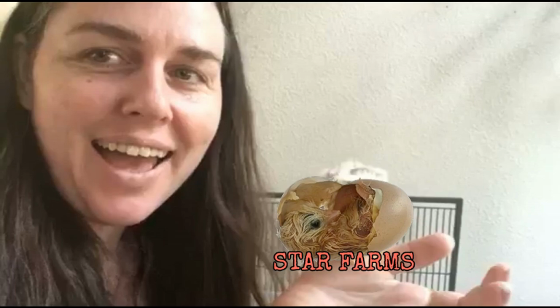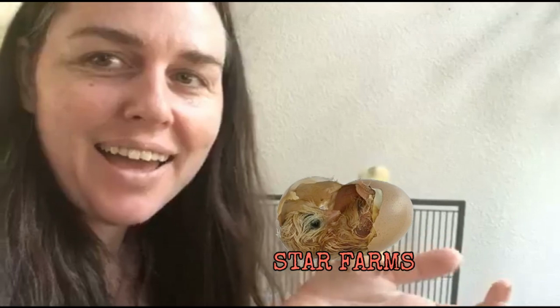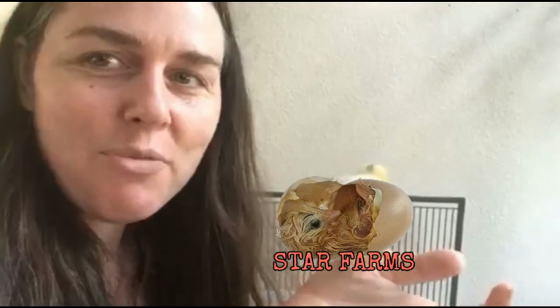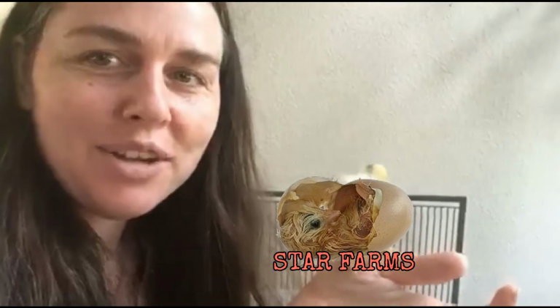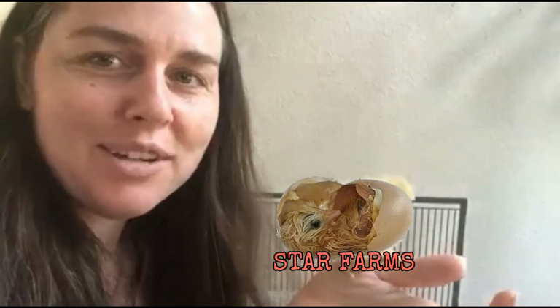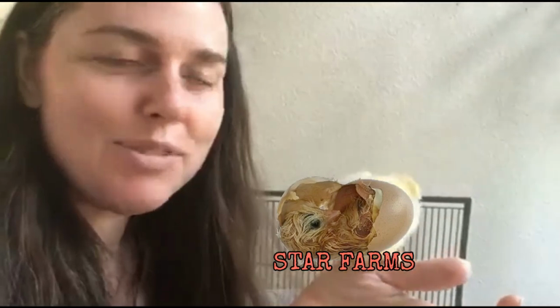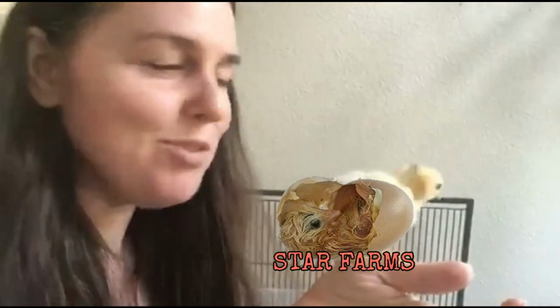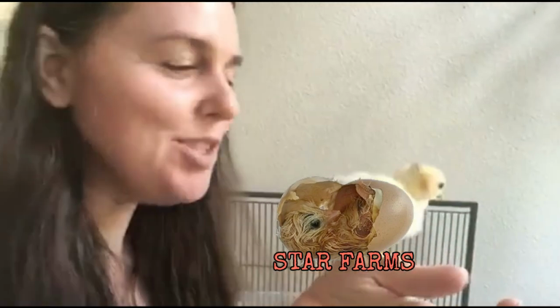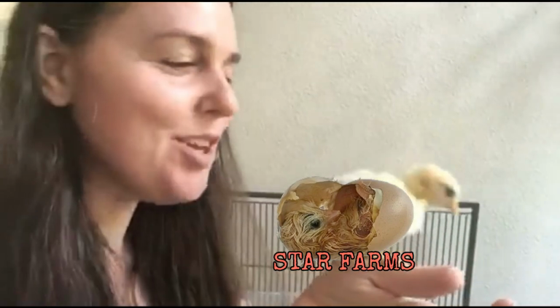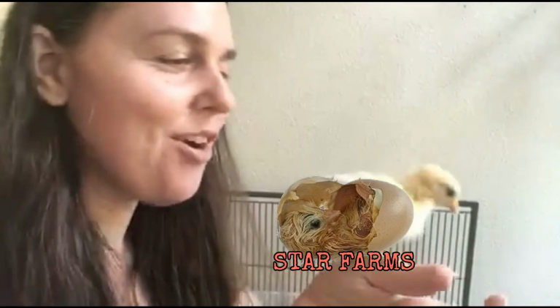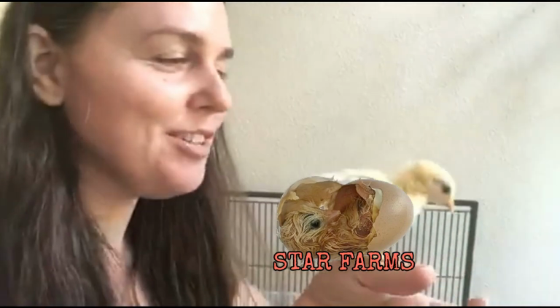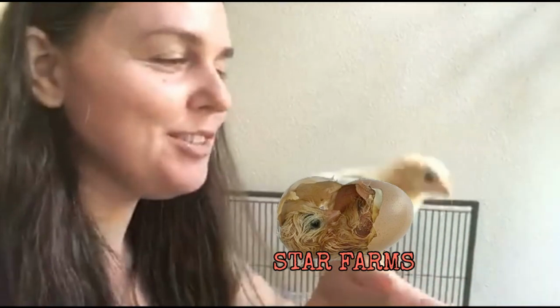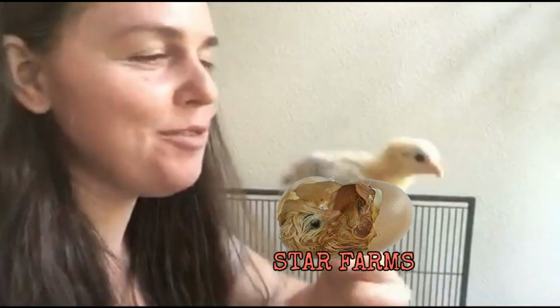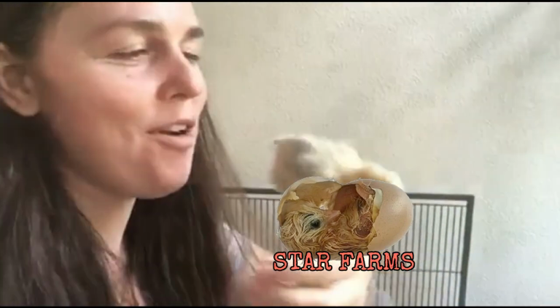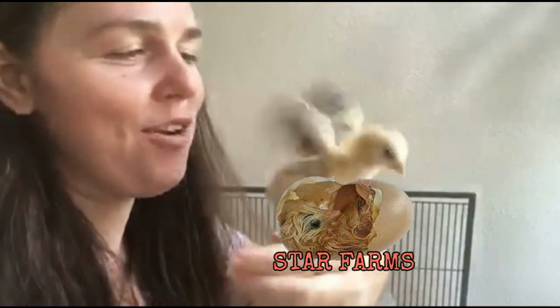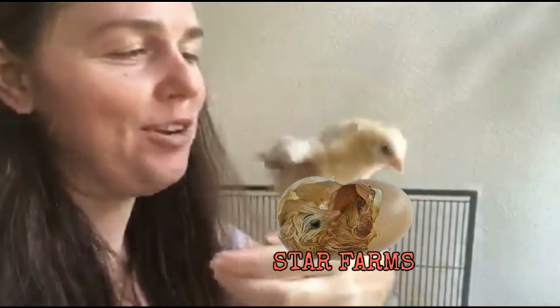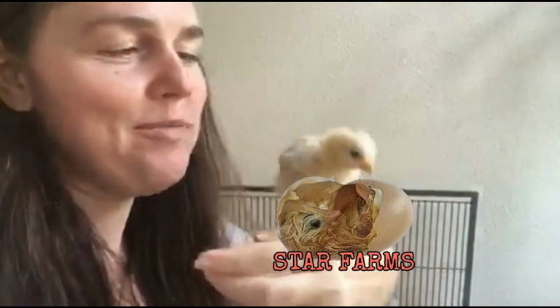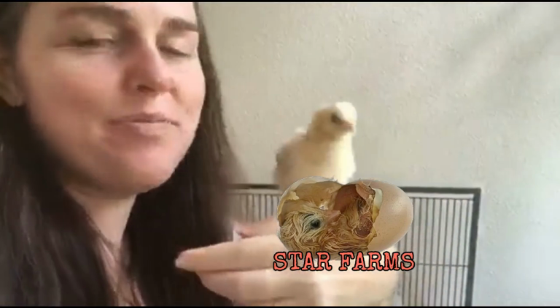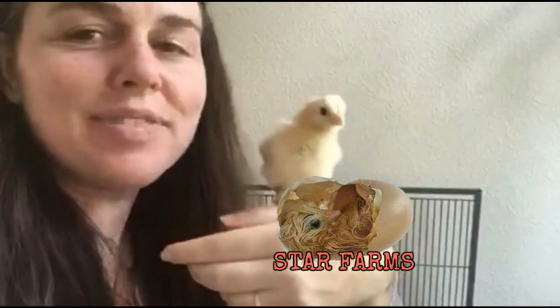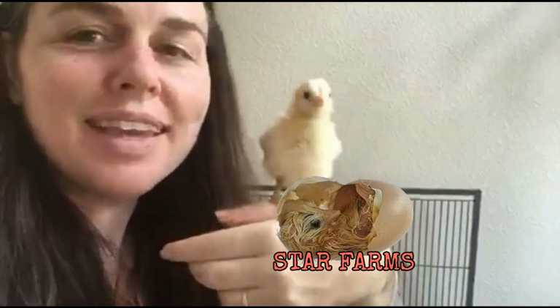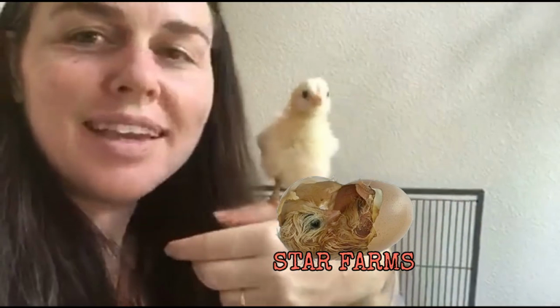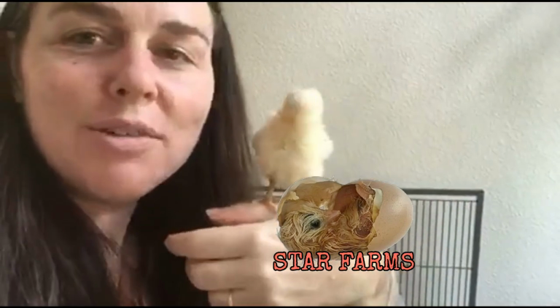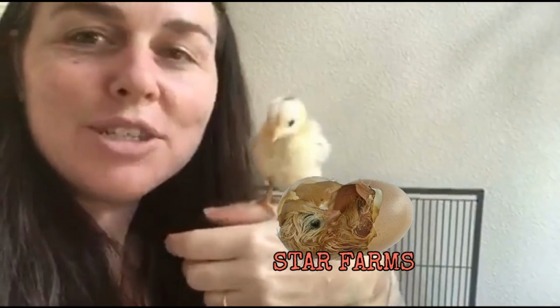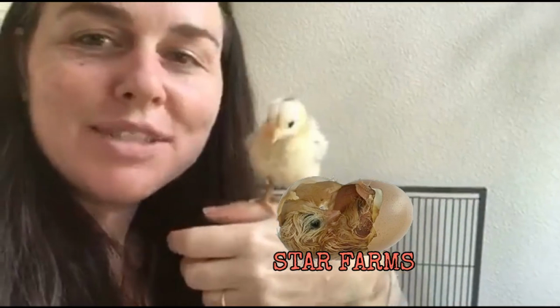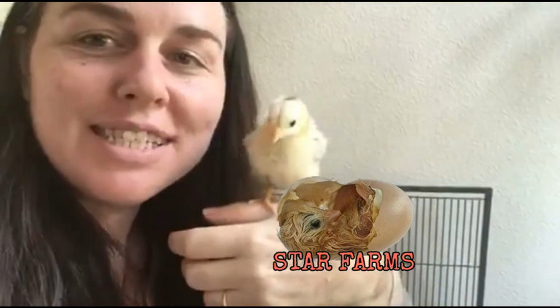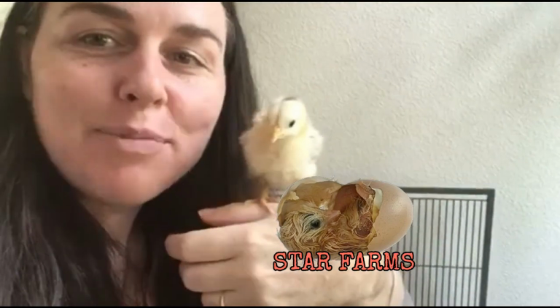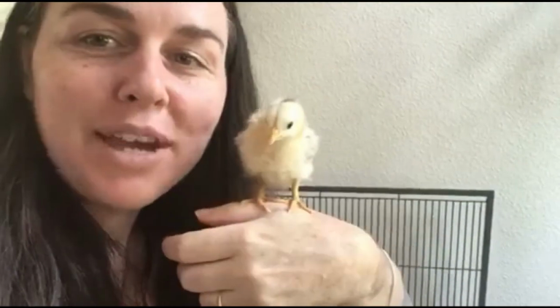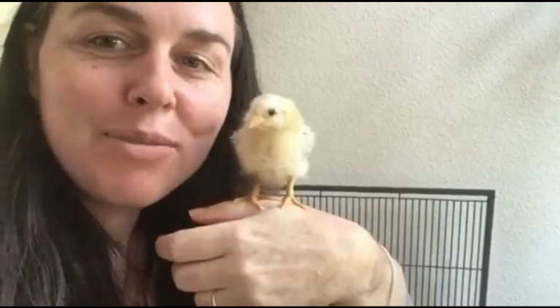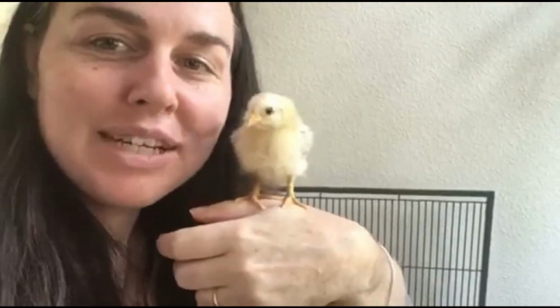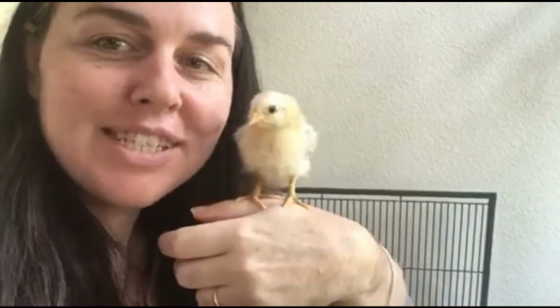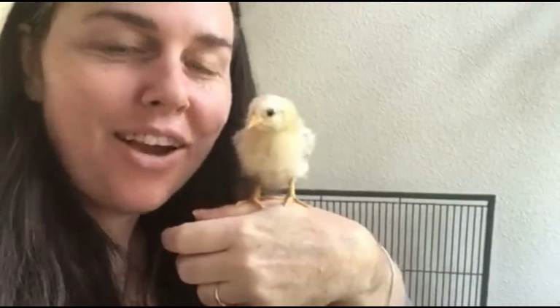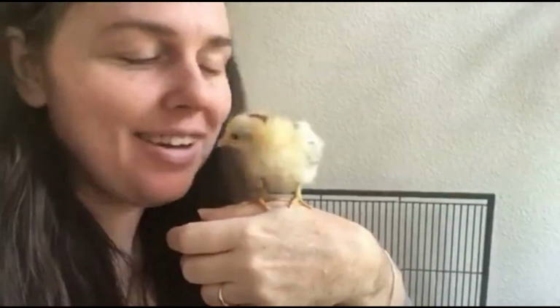Hi, welcome to Star's Farm, which was inspired by Star.